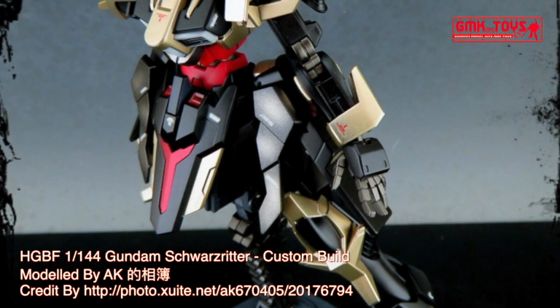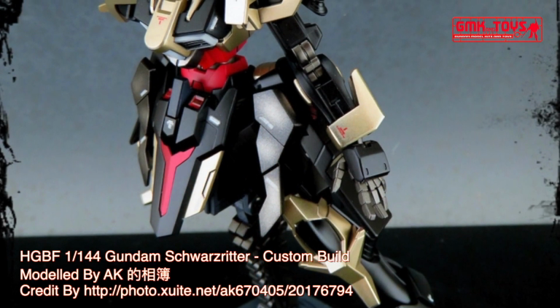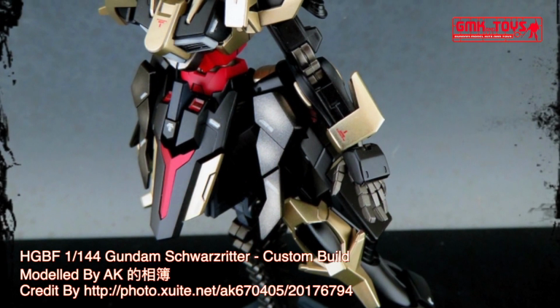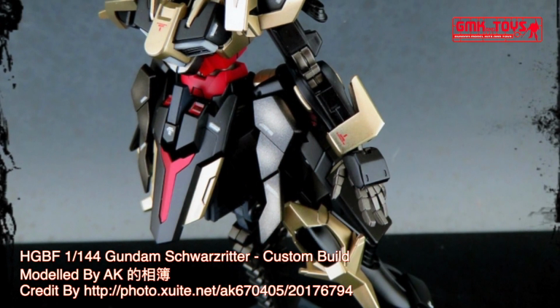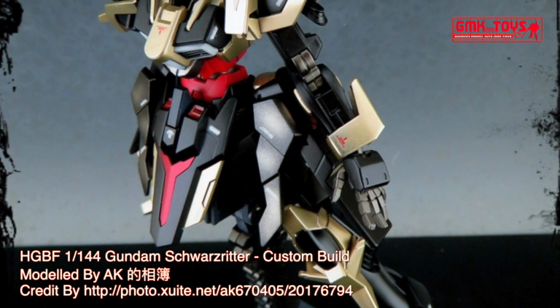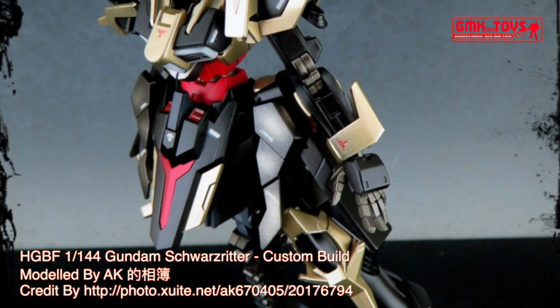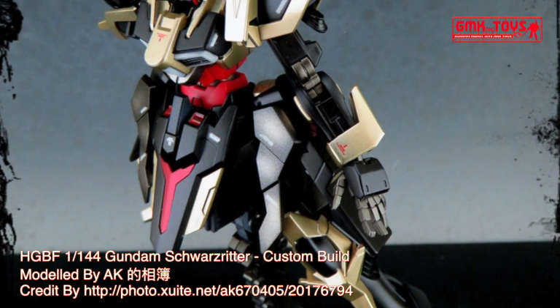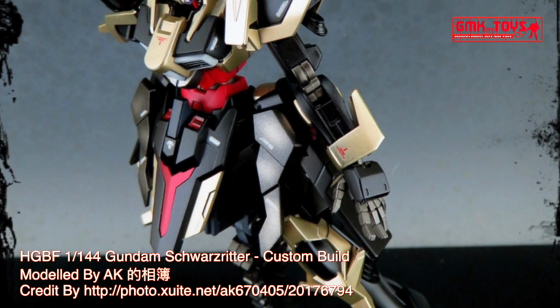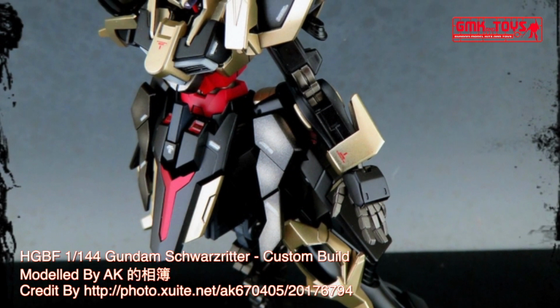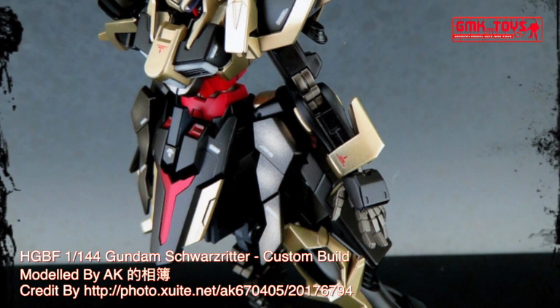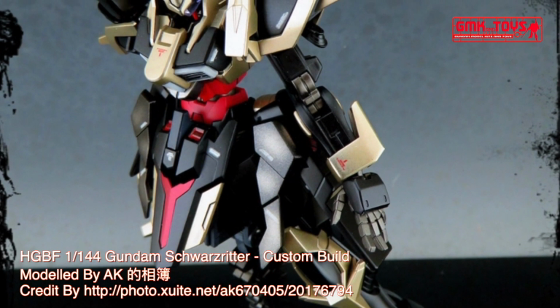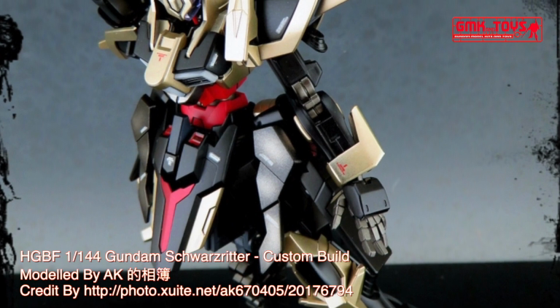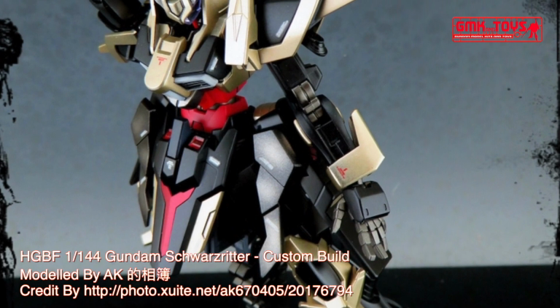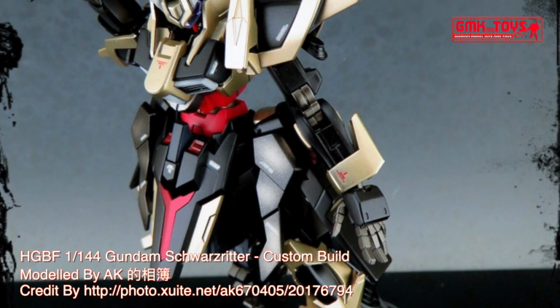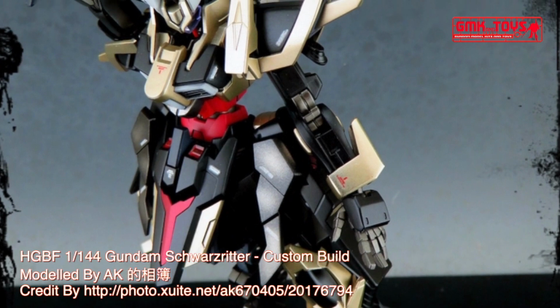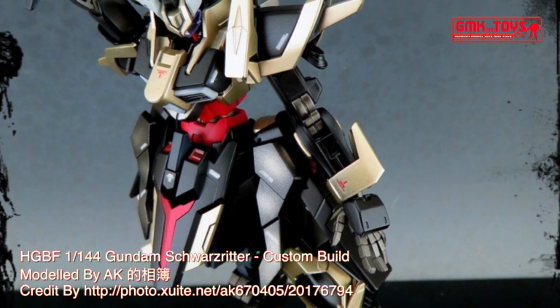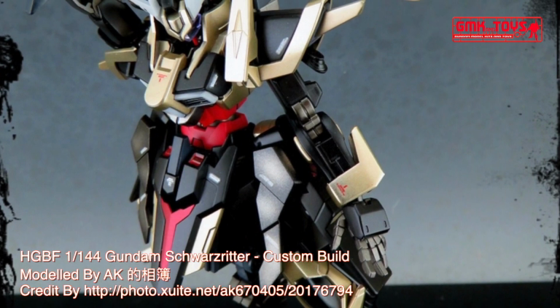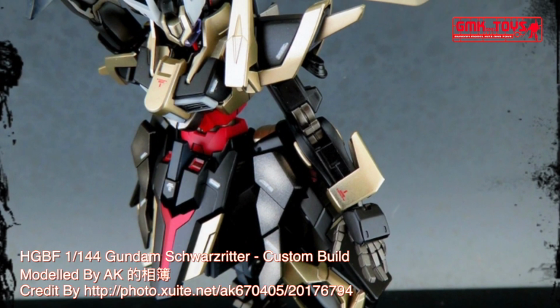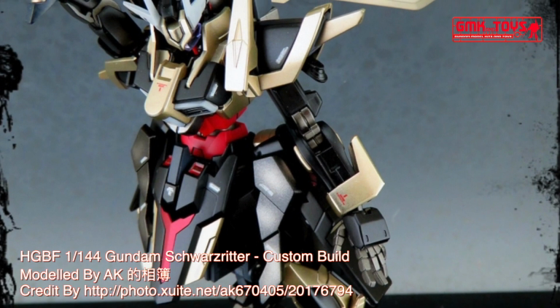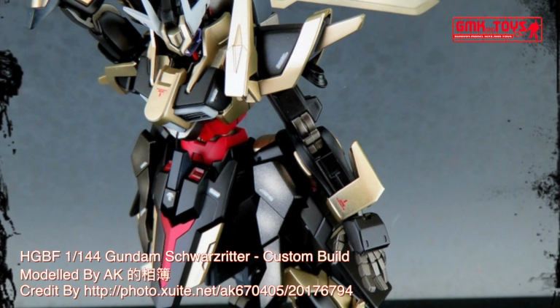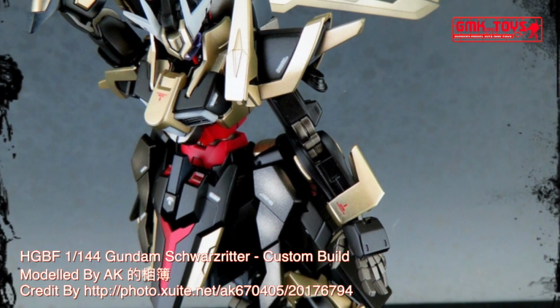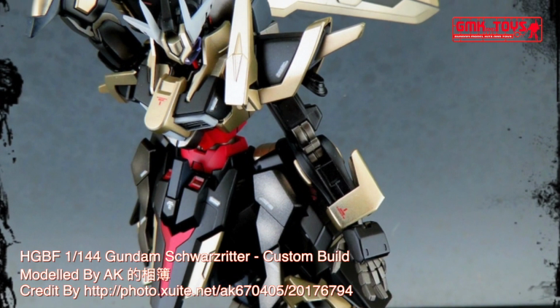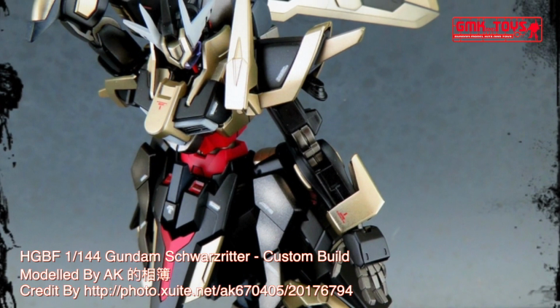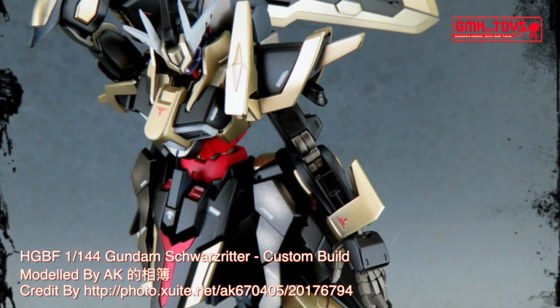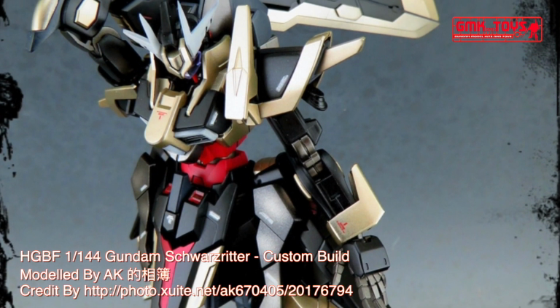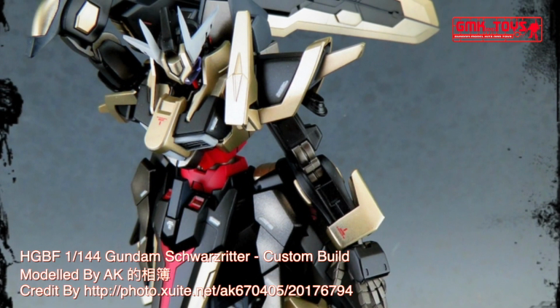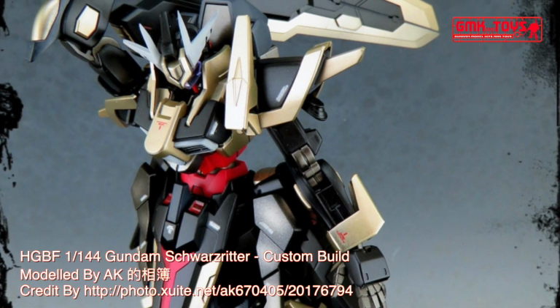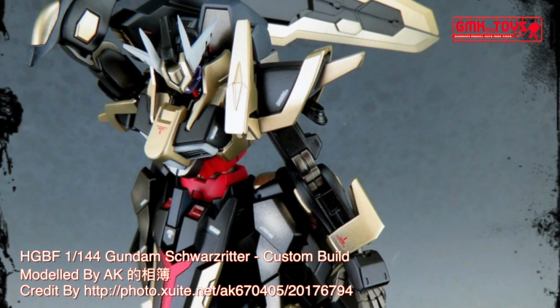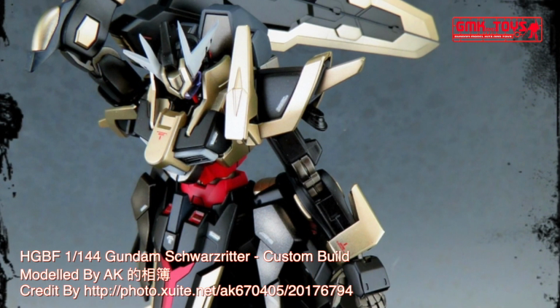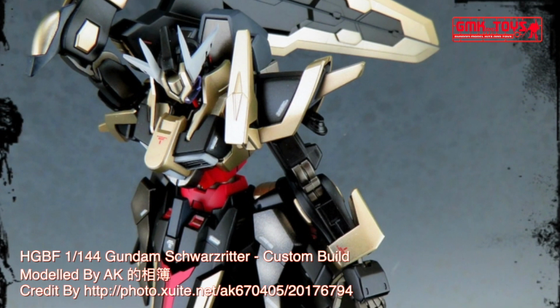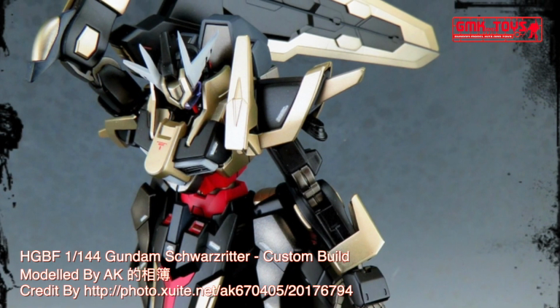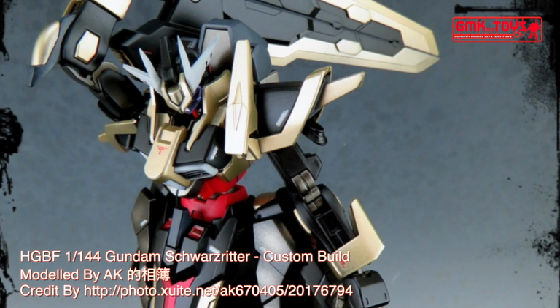Finally, this is HGBF 1/144, Gundam Schwarzreiter, custom built by AK.